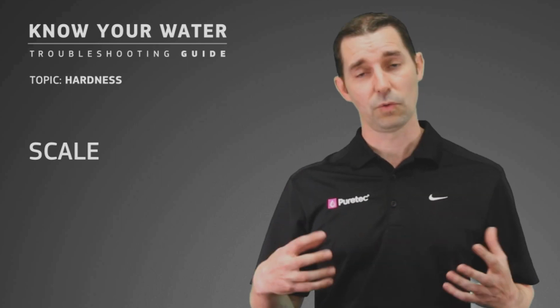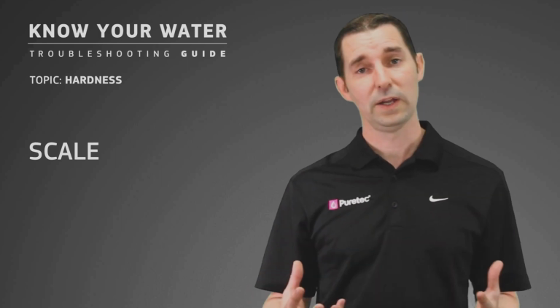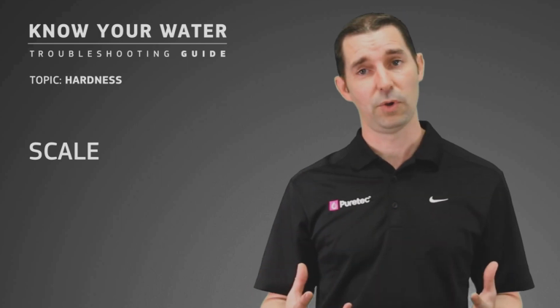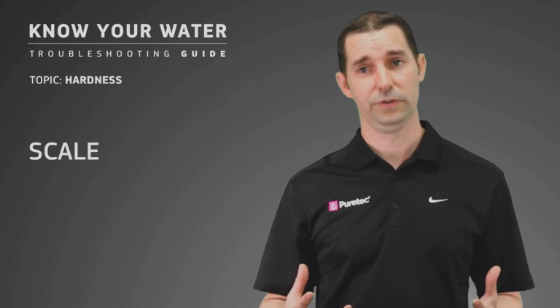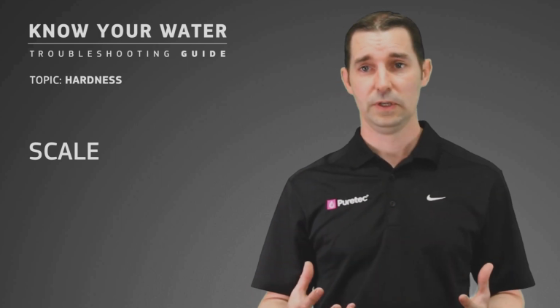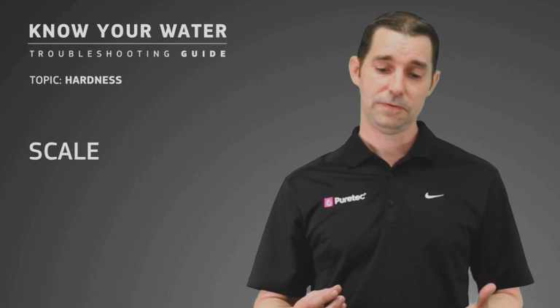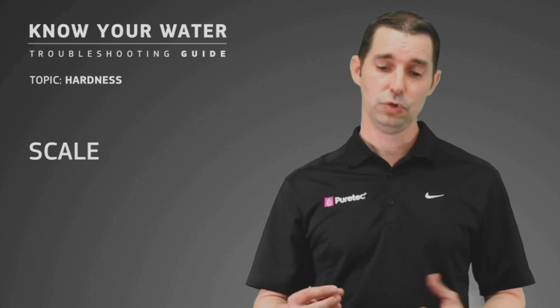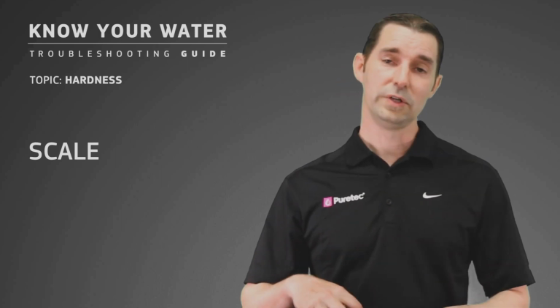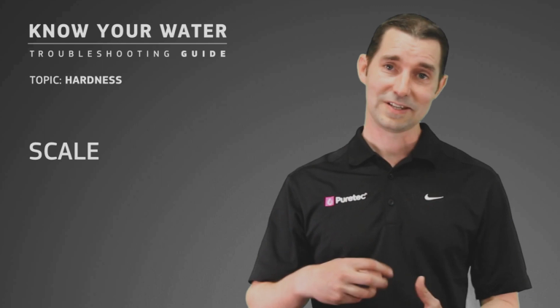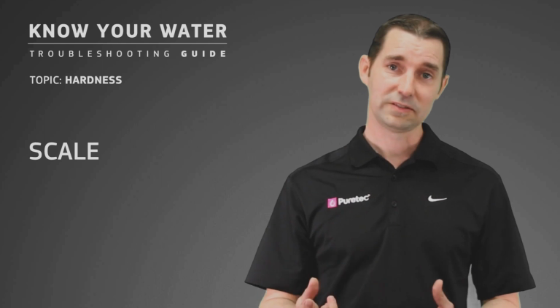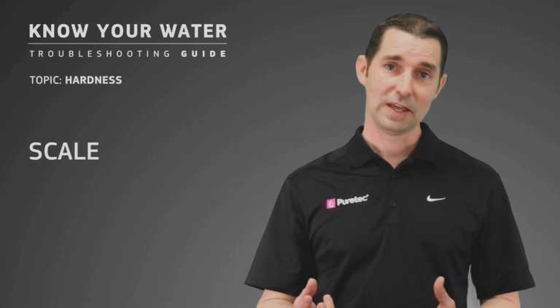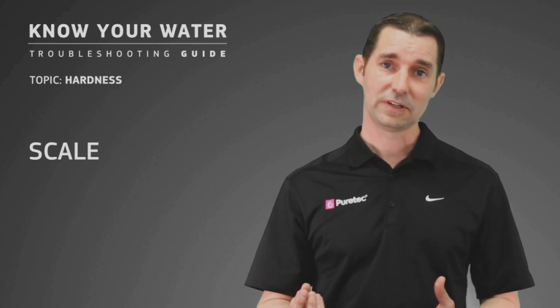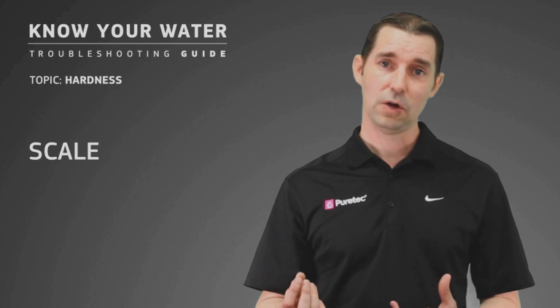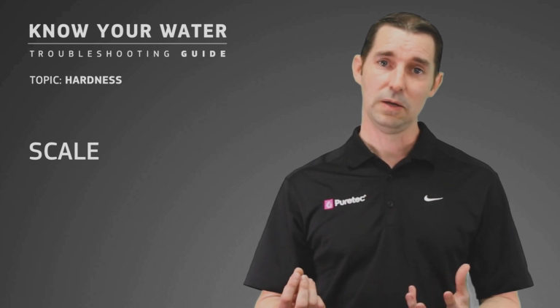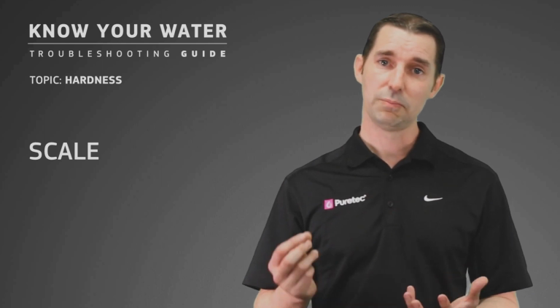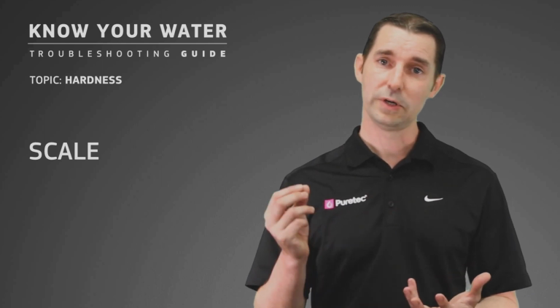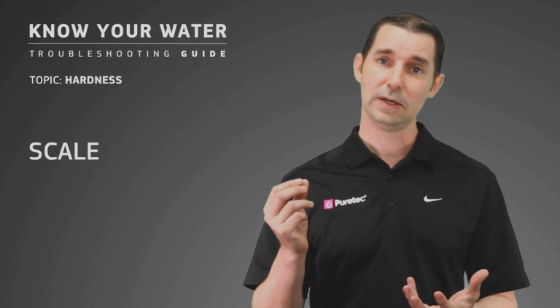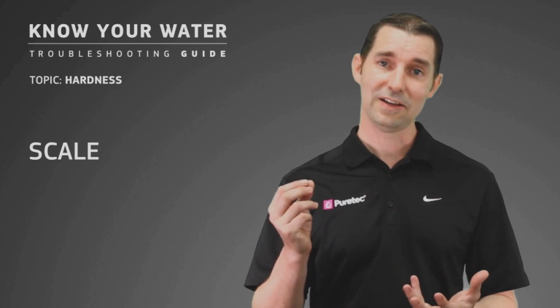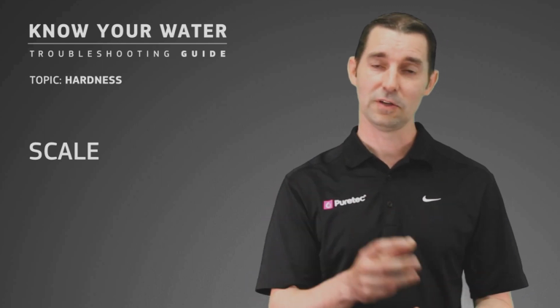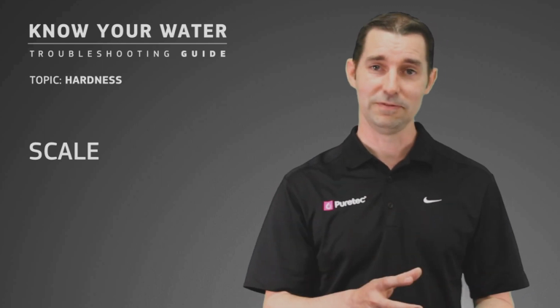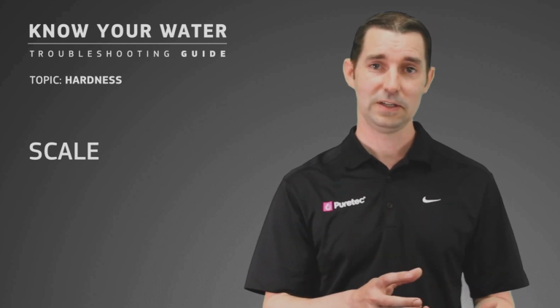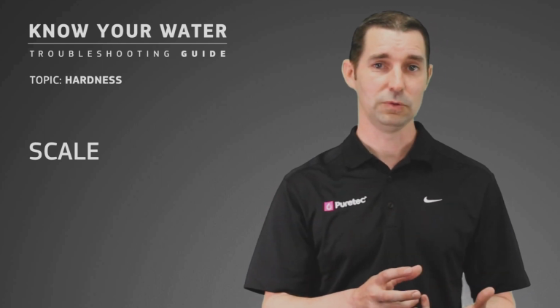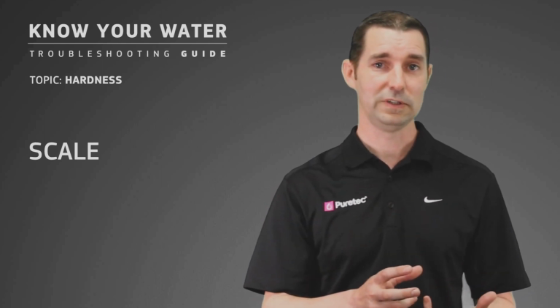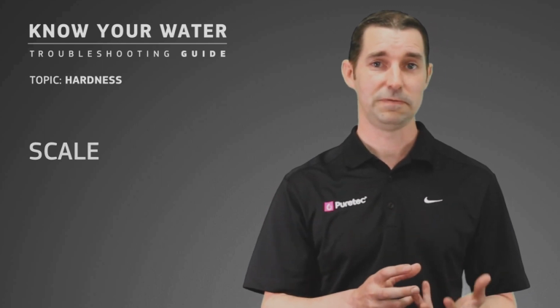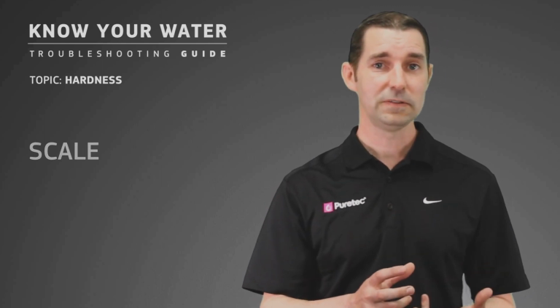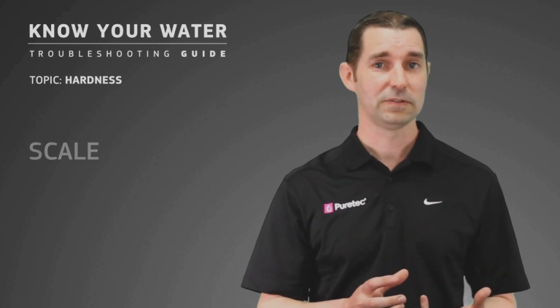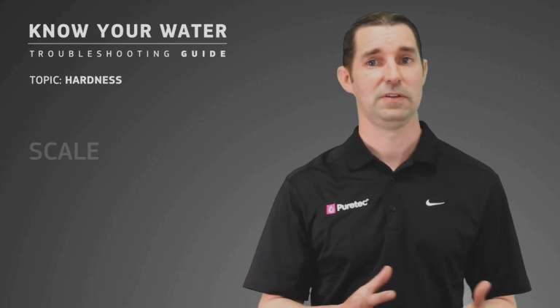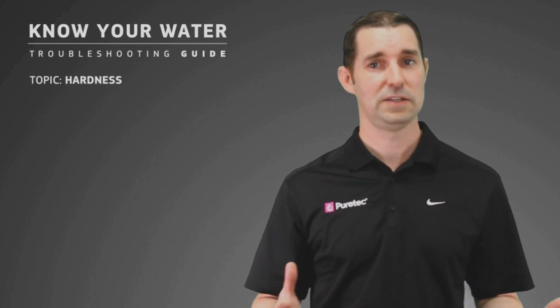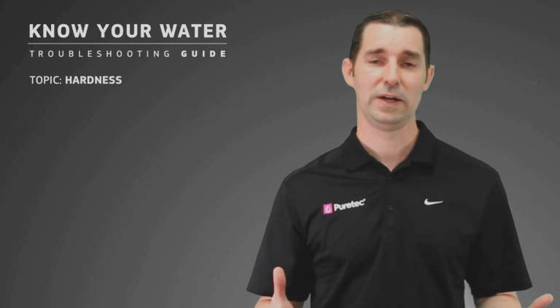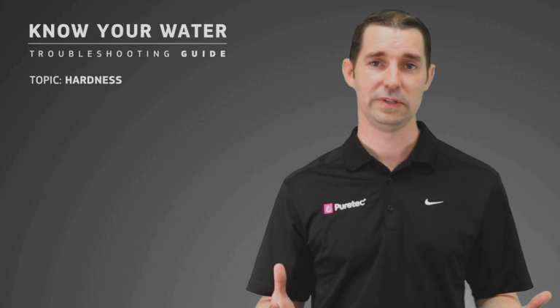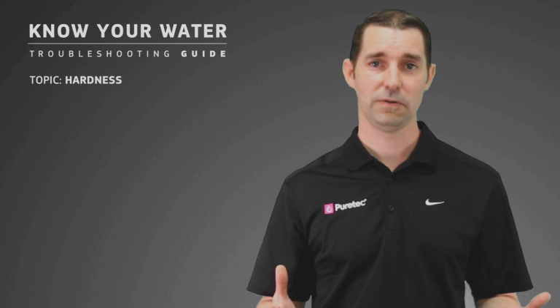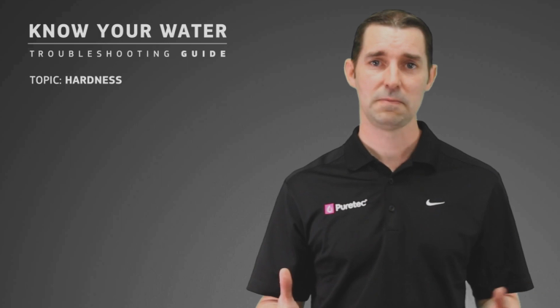It's a white deposit. If you were to take some of that scale and put it in an acid like vinegar you would see it fizz, so that's an easy way to identify it.